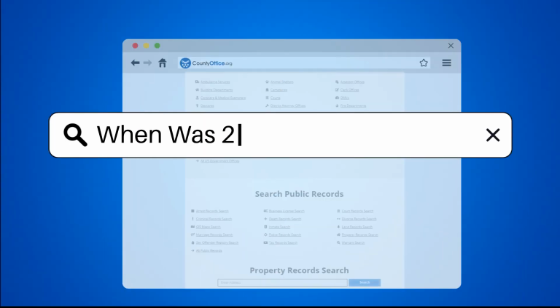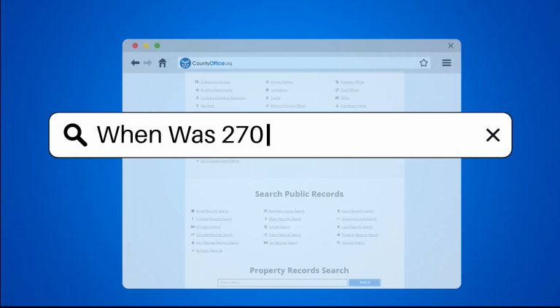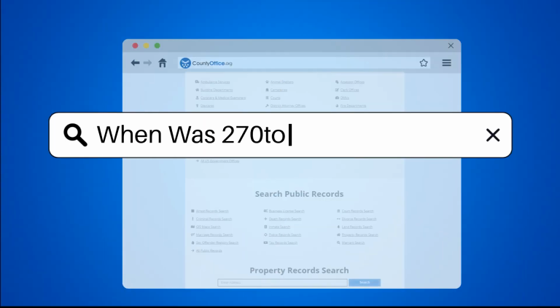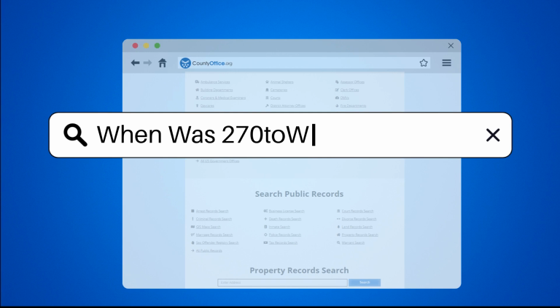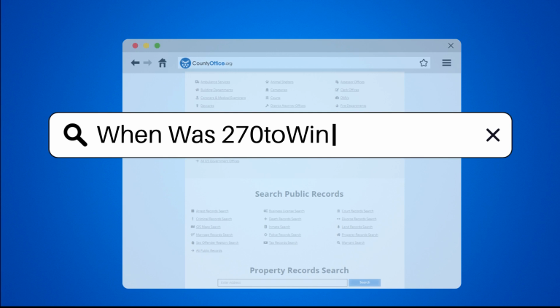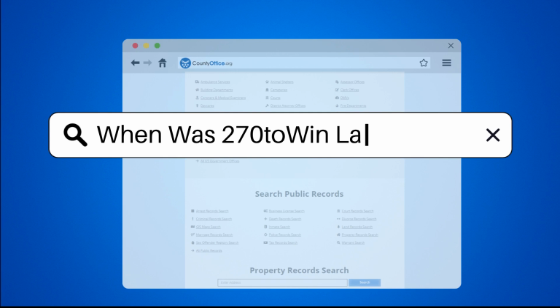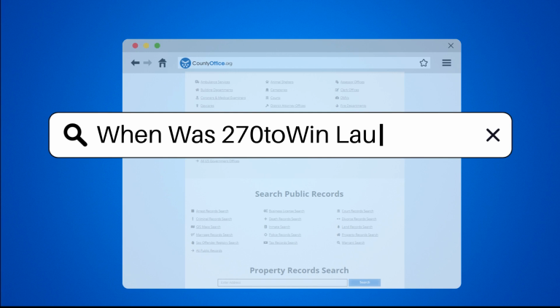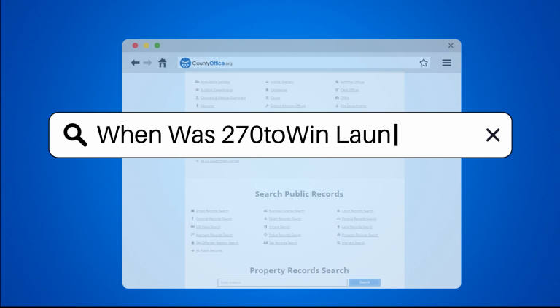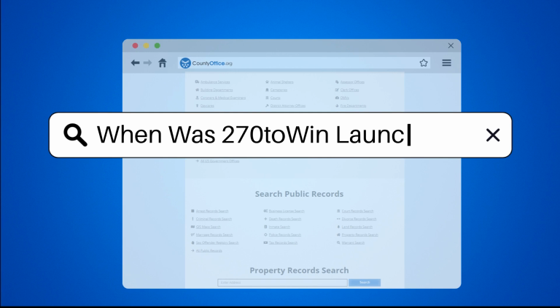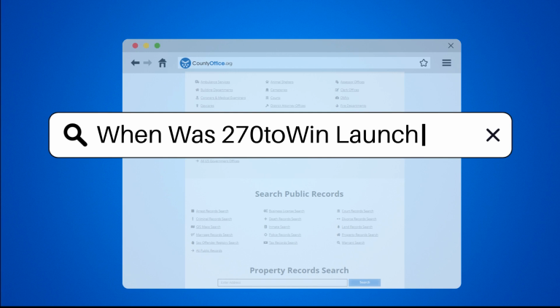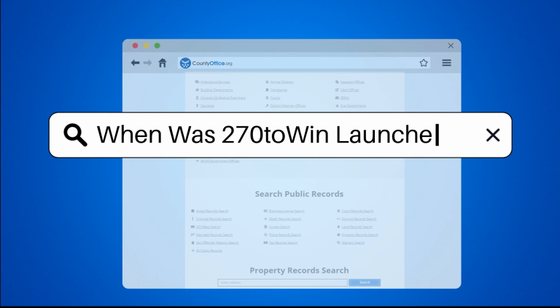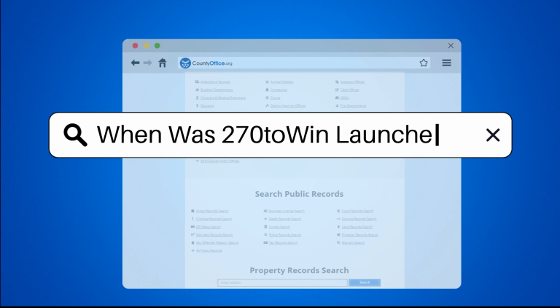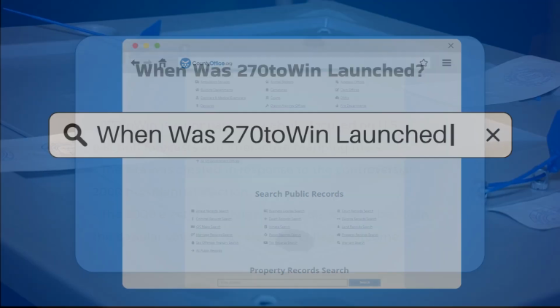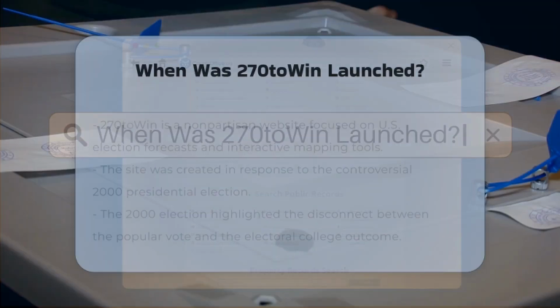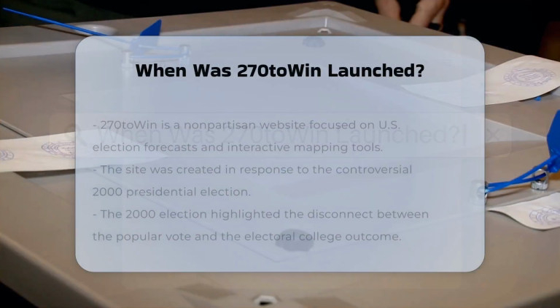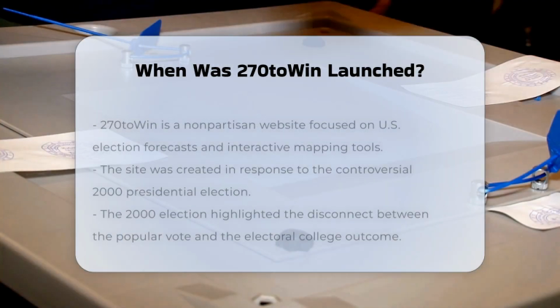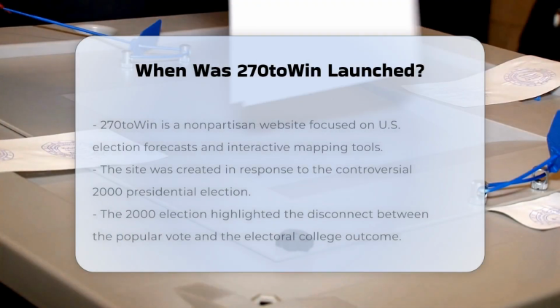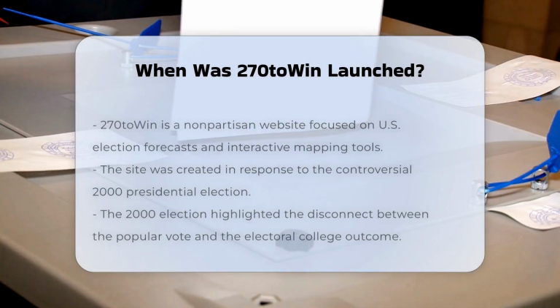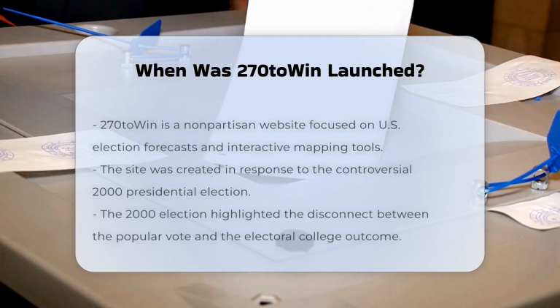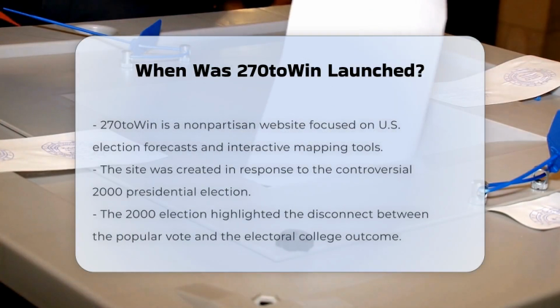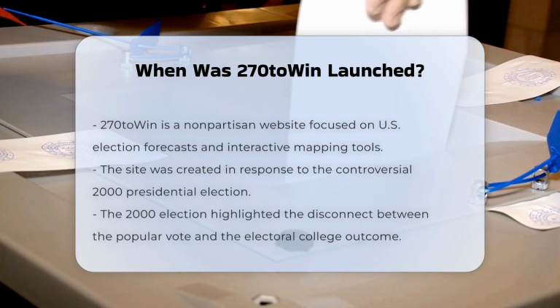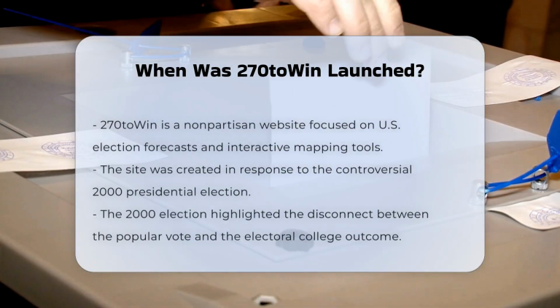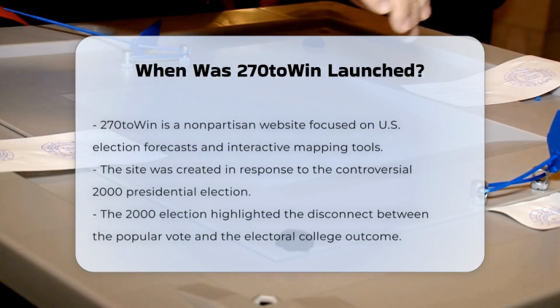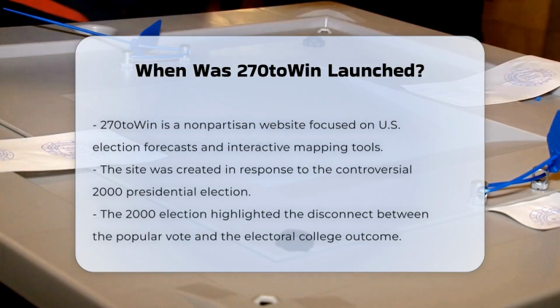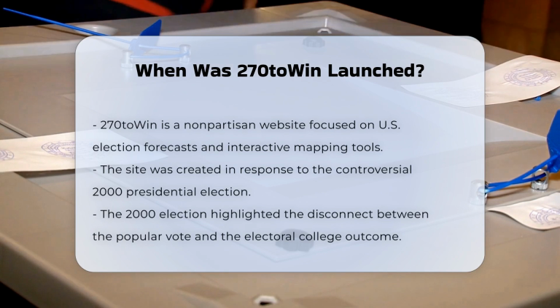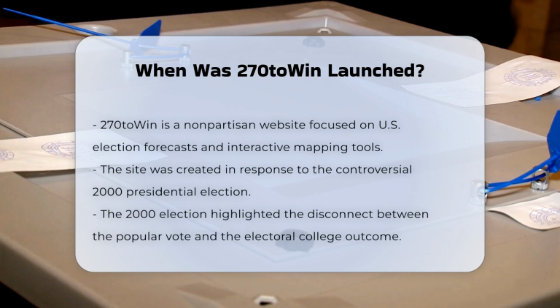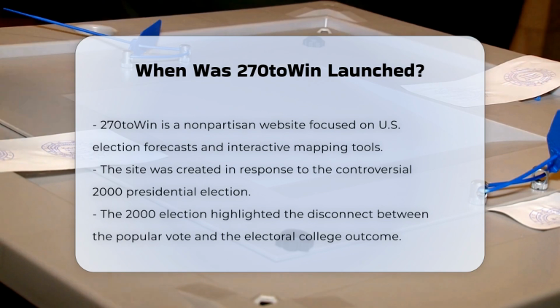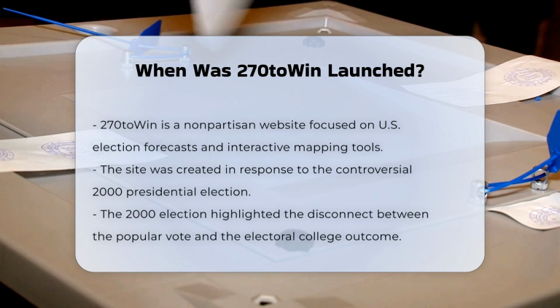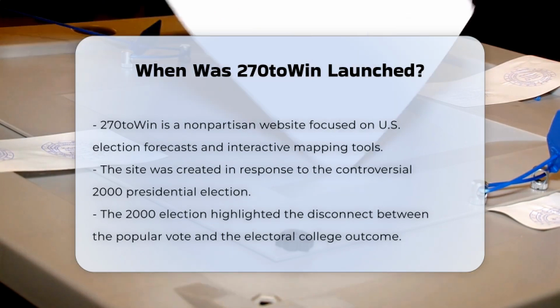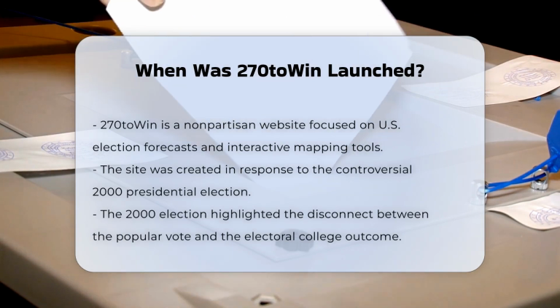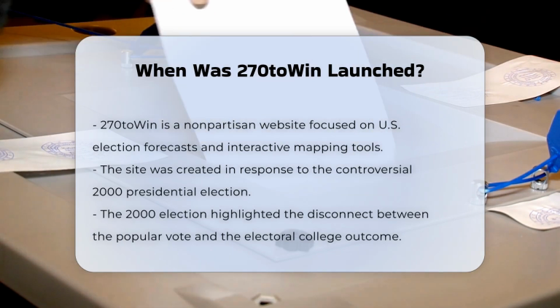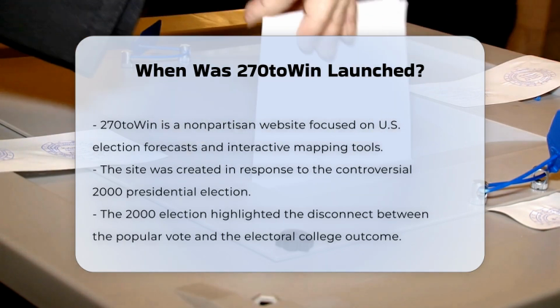When was 270 to Win launched? To answer this question, let's delve into the history of the 270 to Win website.